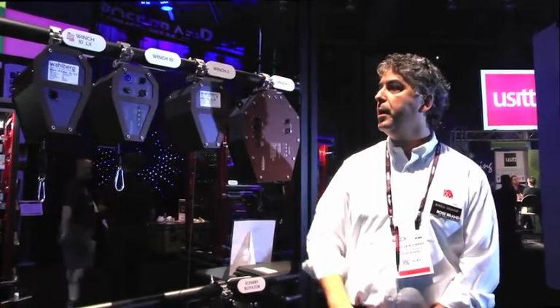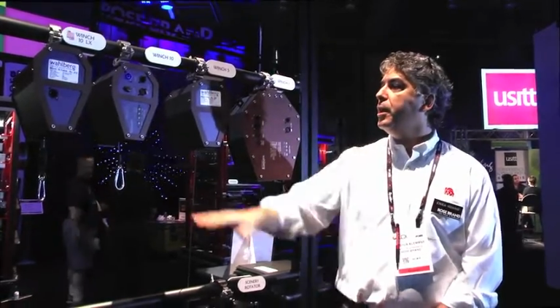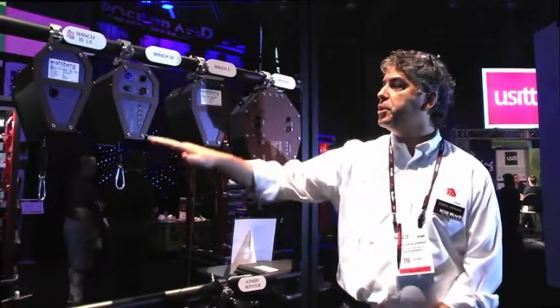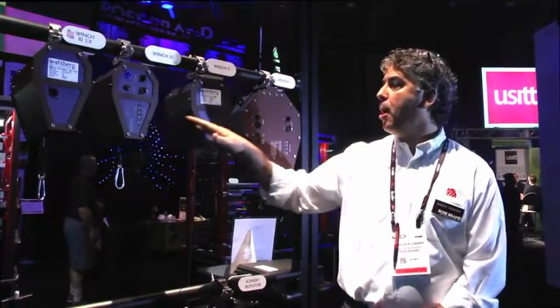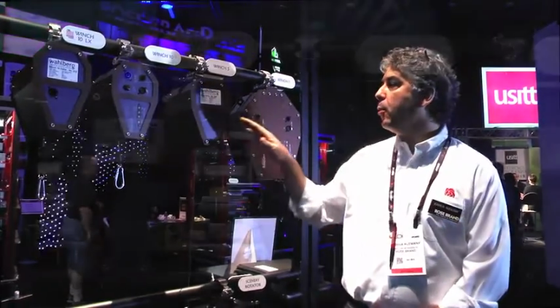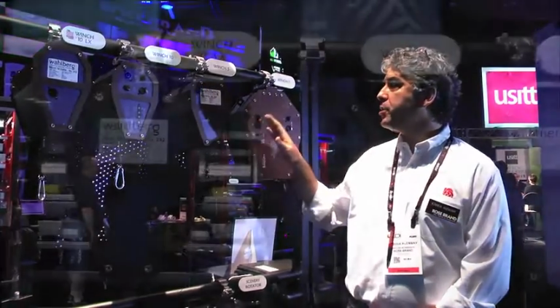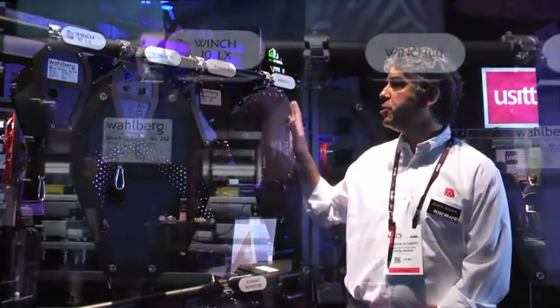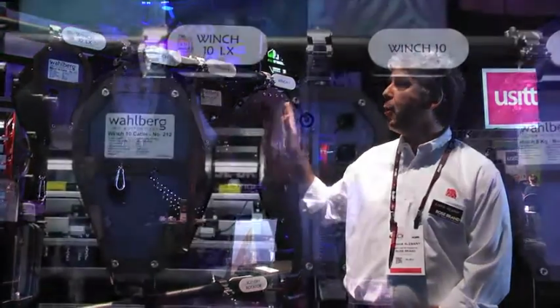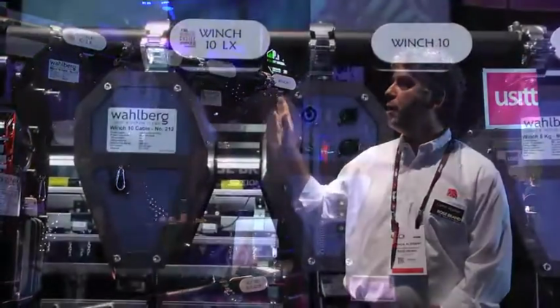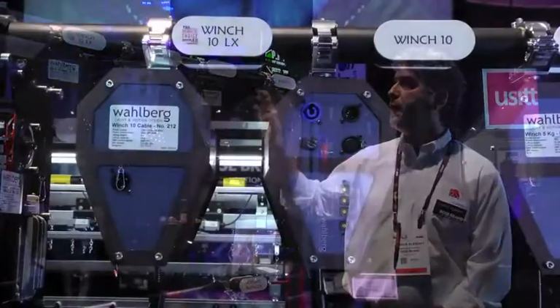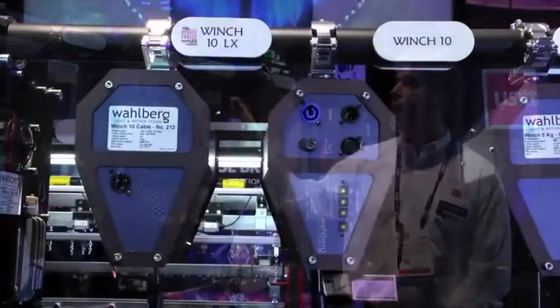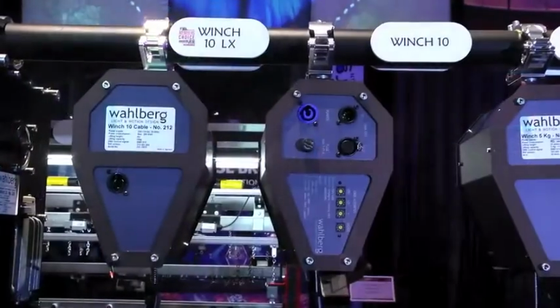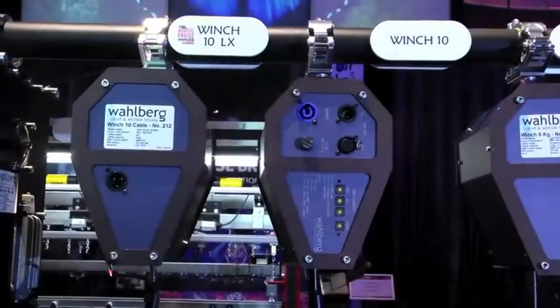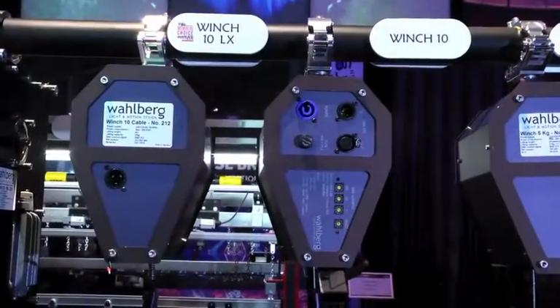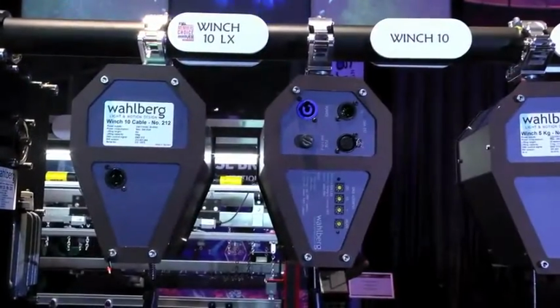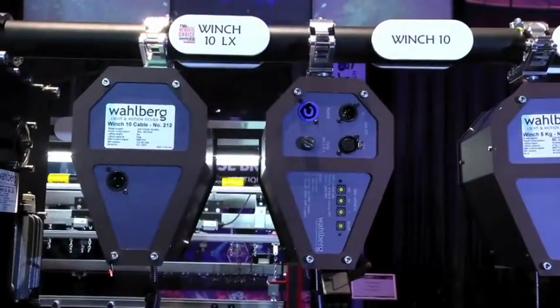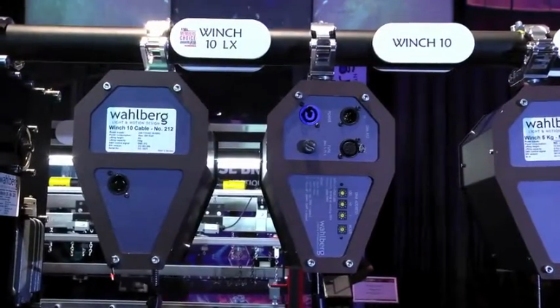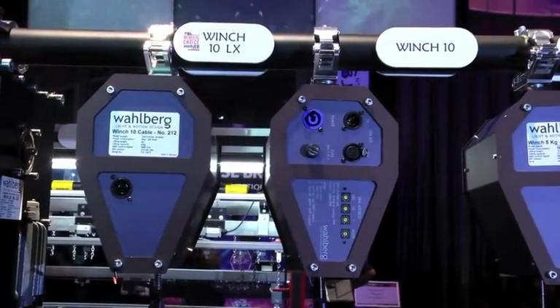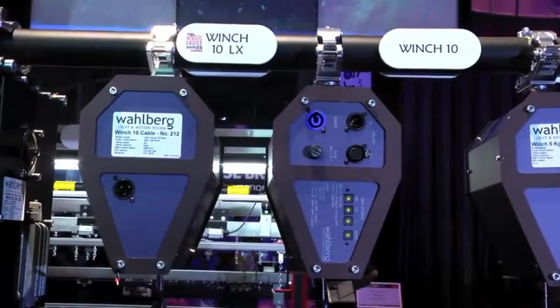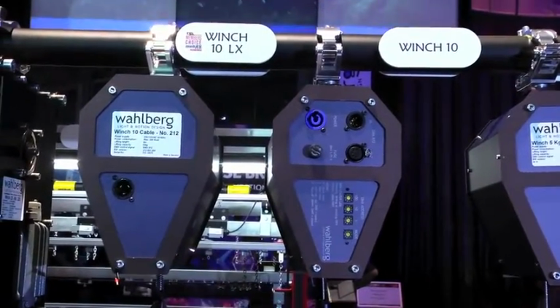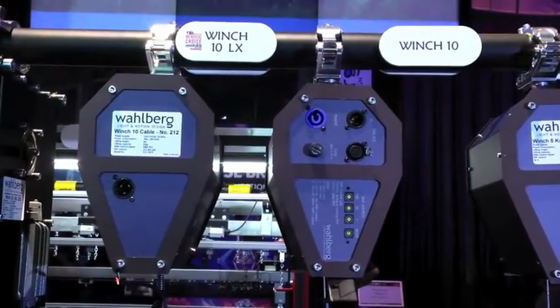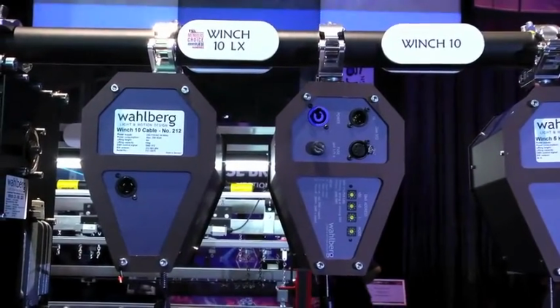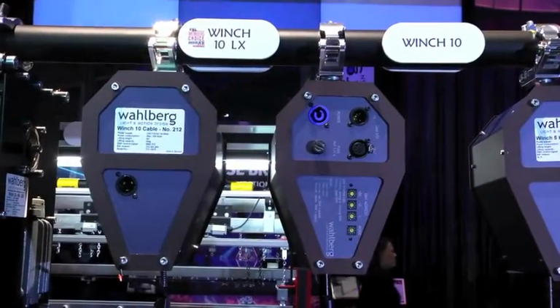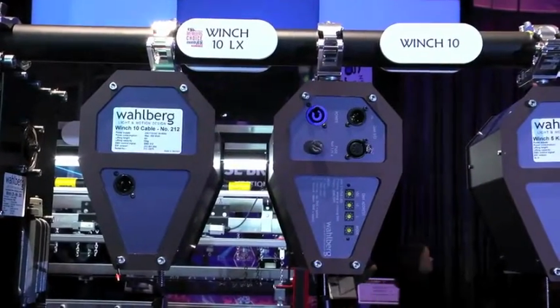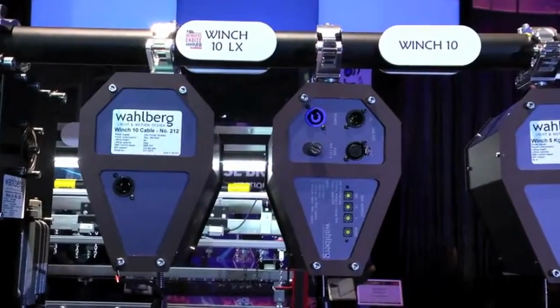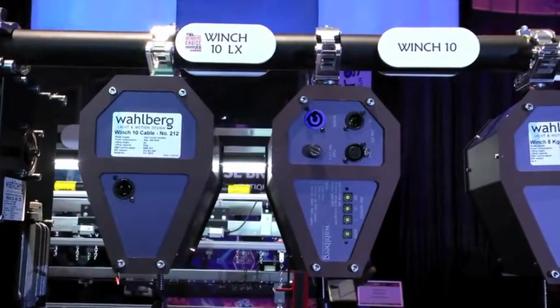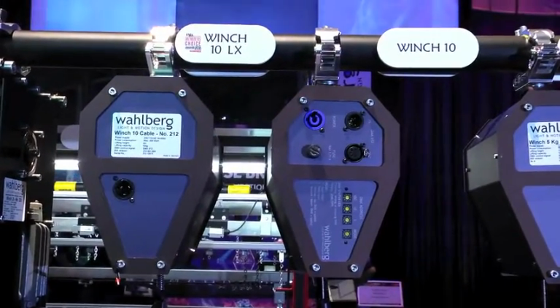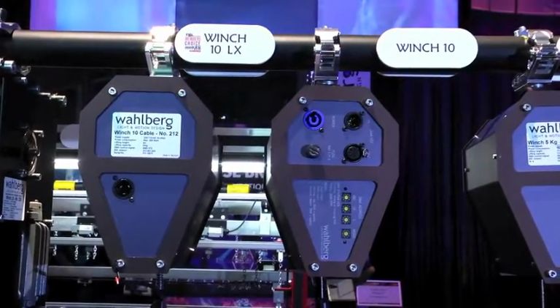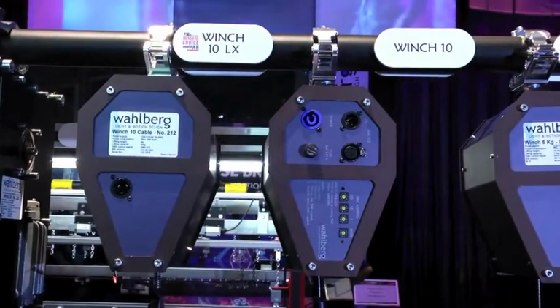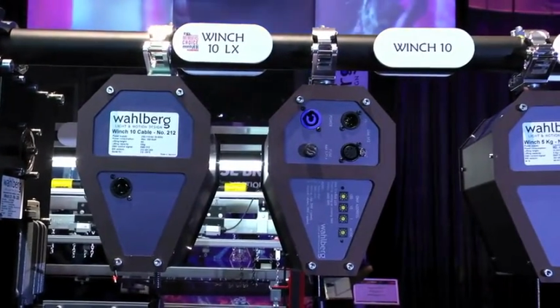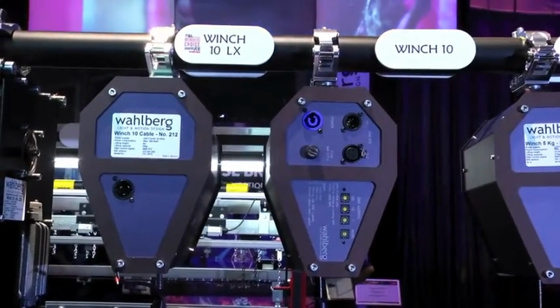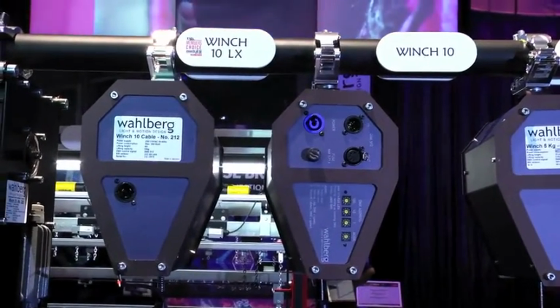The smaller winches — the One, Five, and Ten — use 120 volt power, so it's easy to plug them right into the wall.